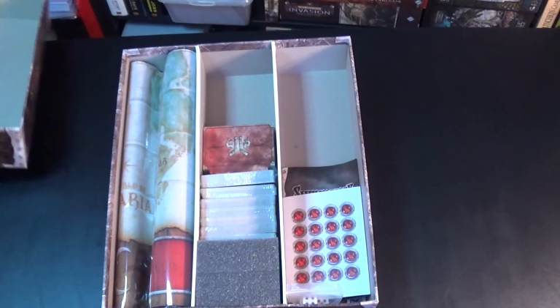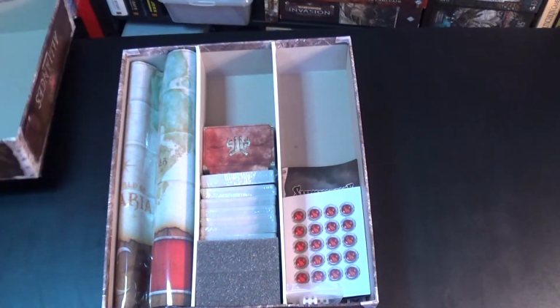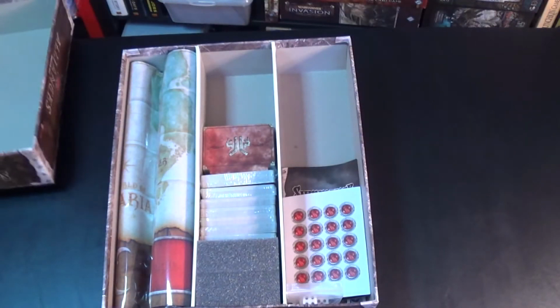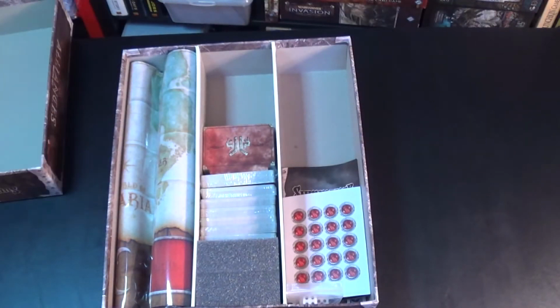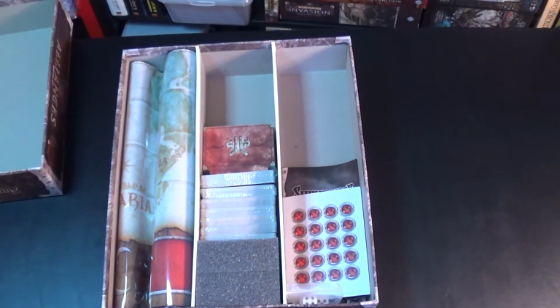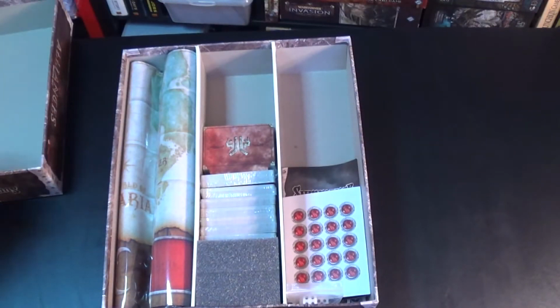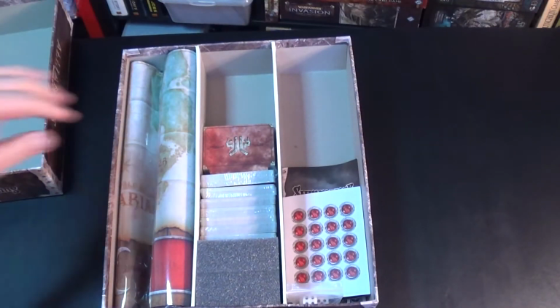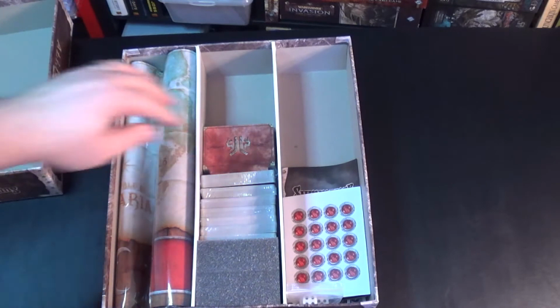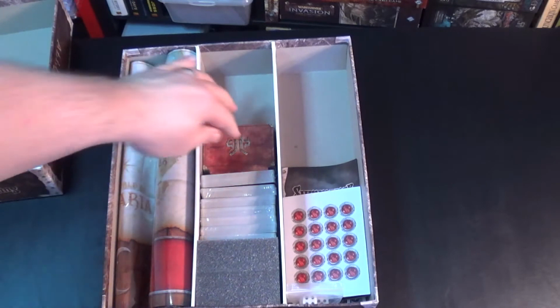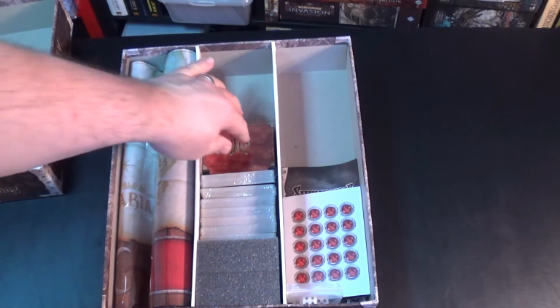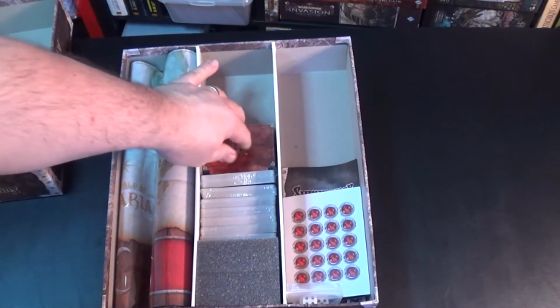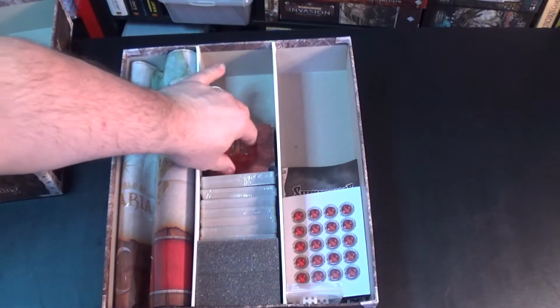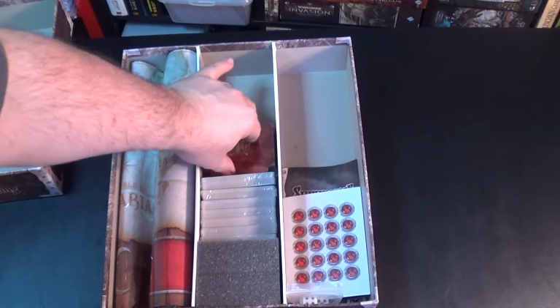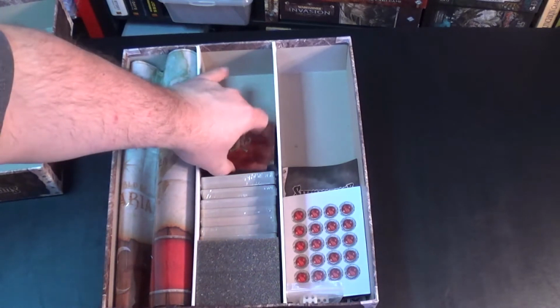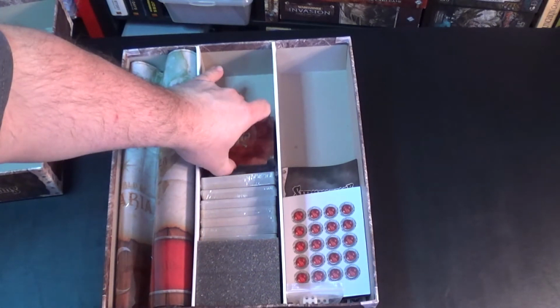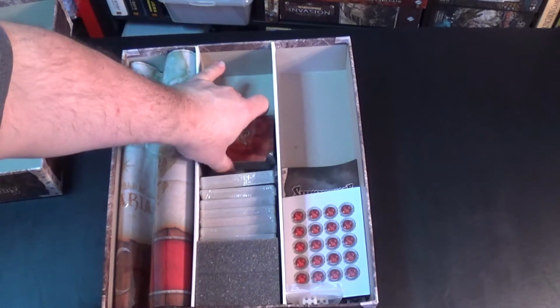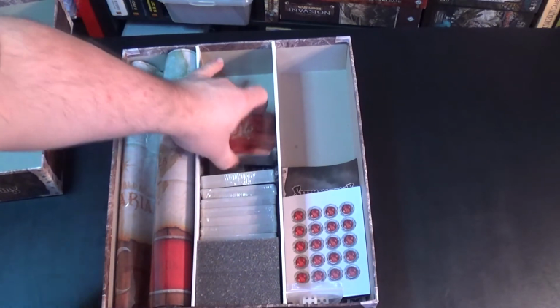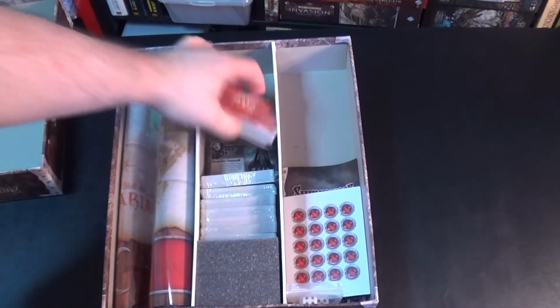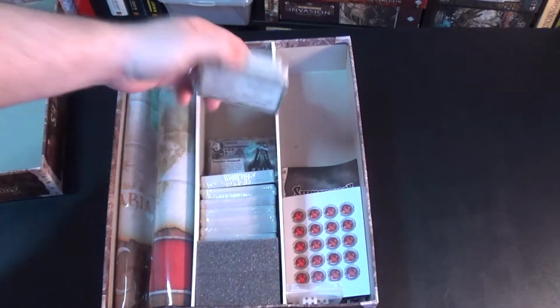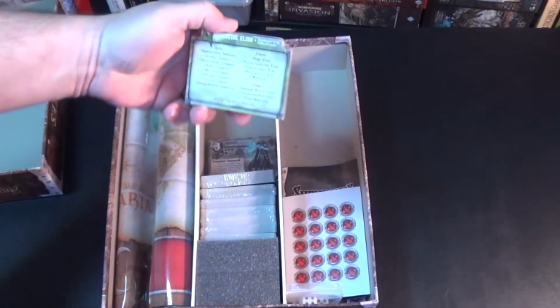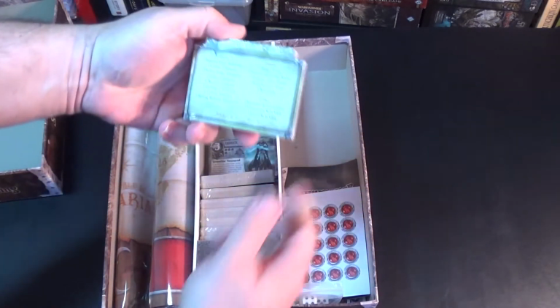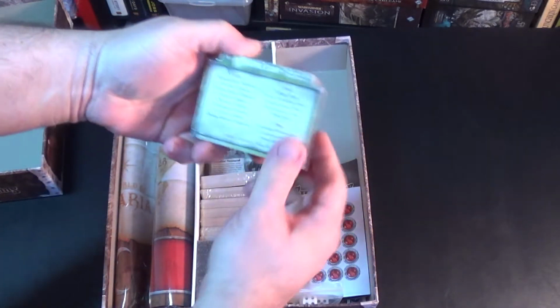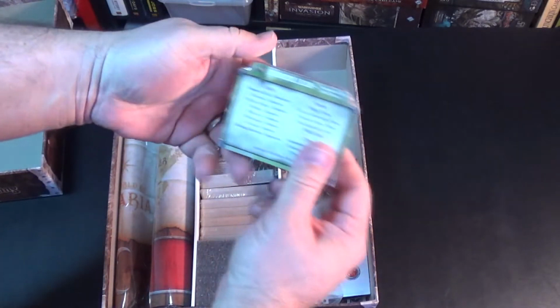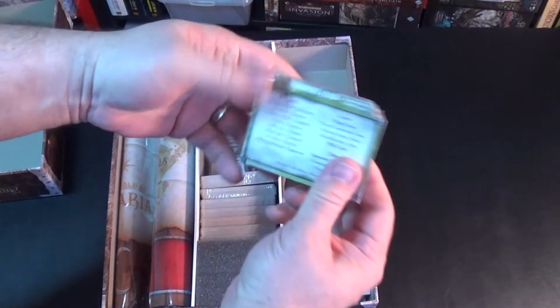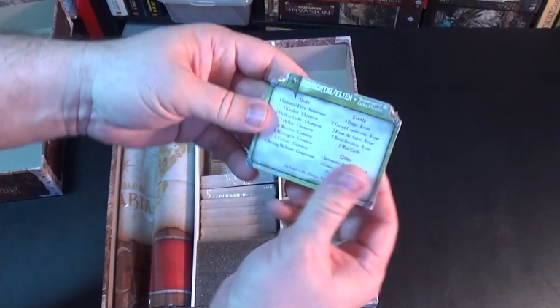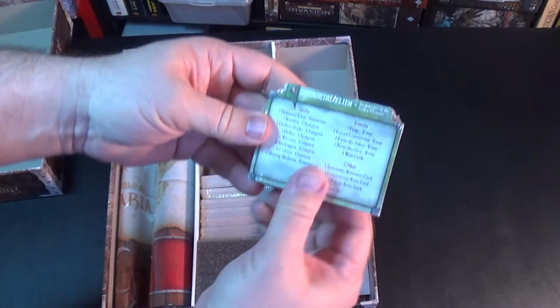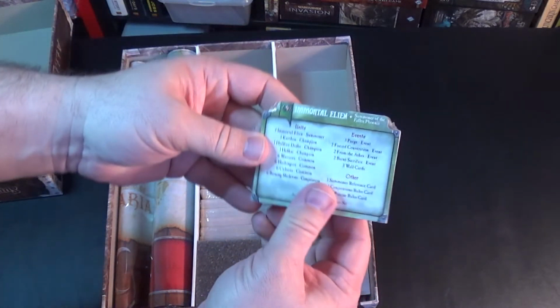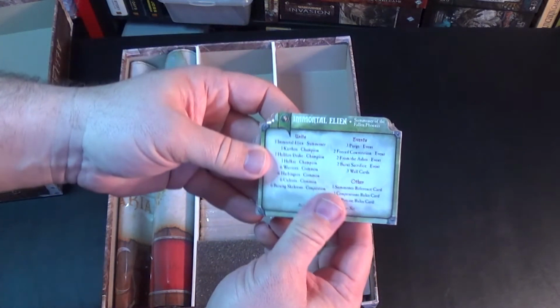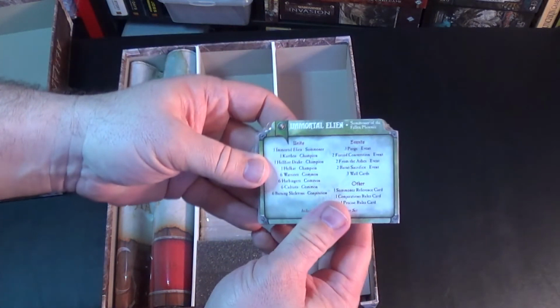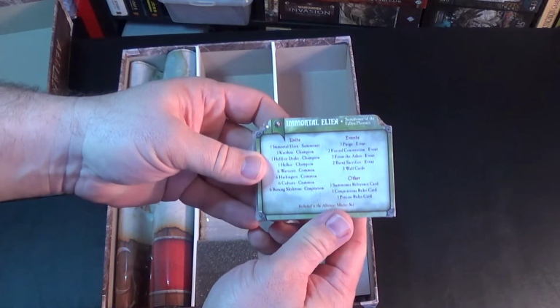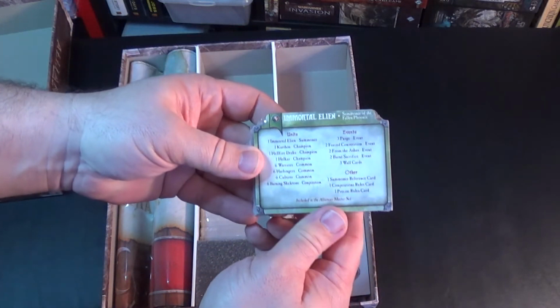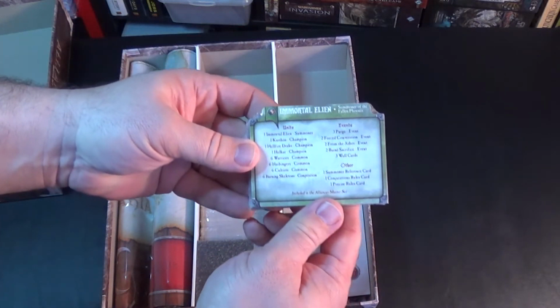Let's pull out the first set of cards here. These appear to be the dividers that we use to keep all the cards organized.